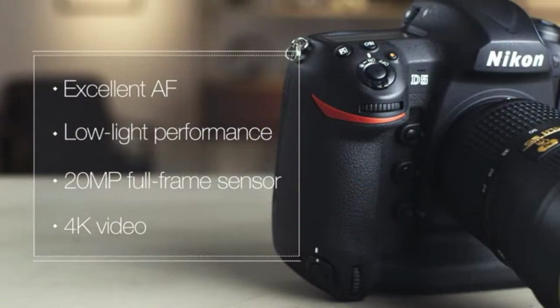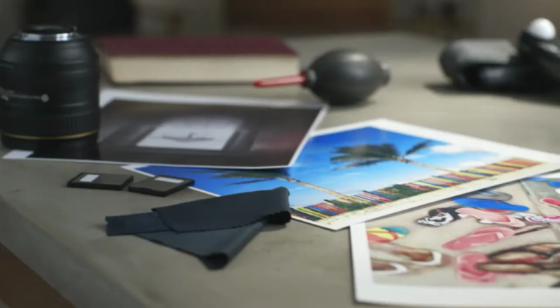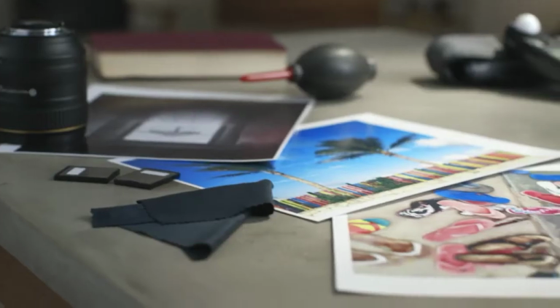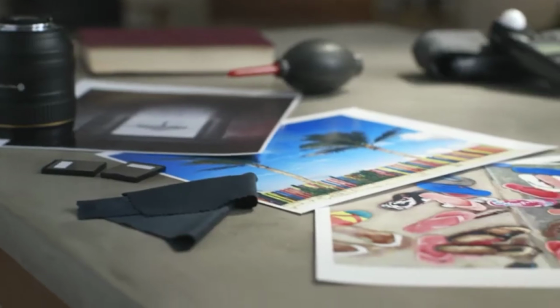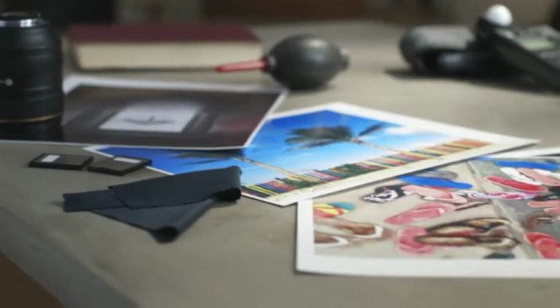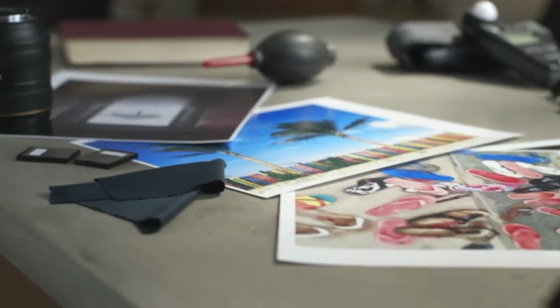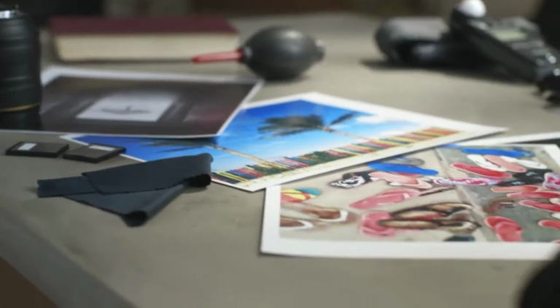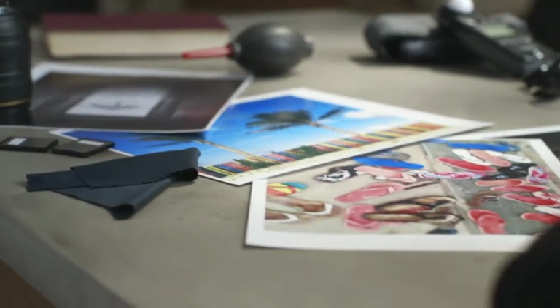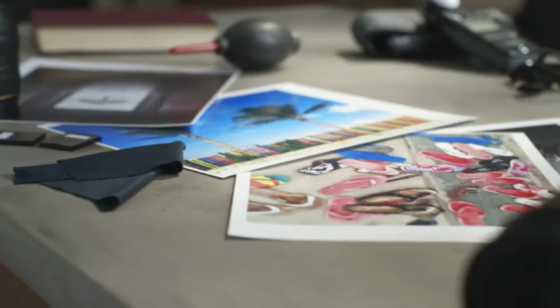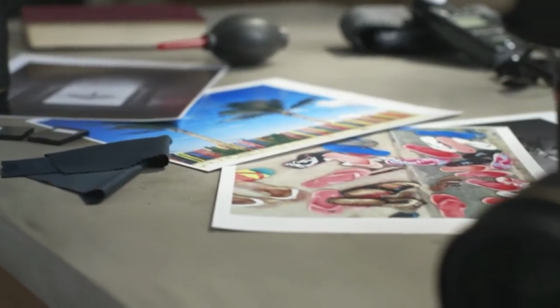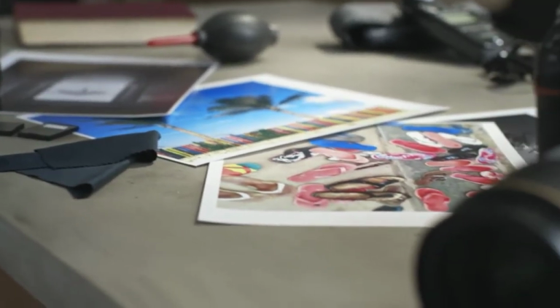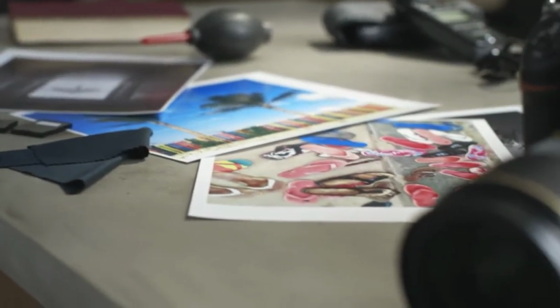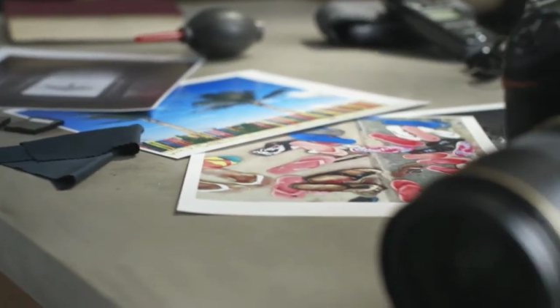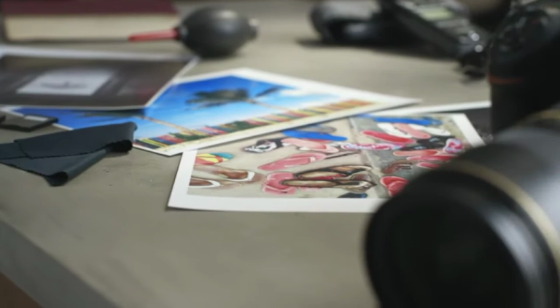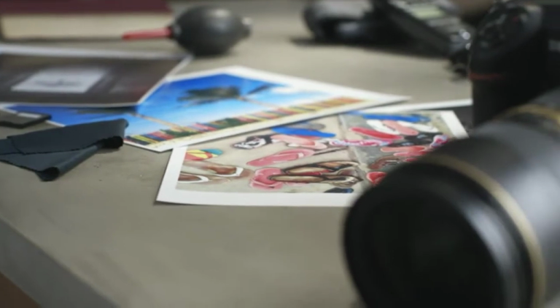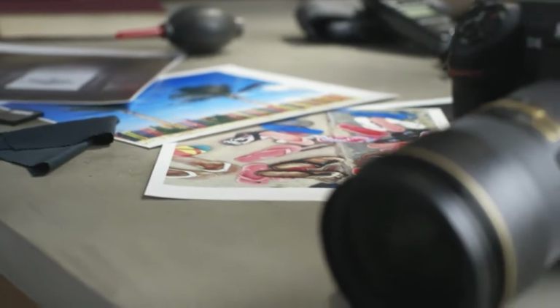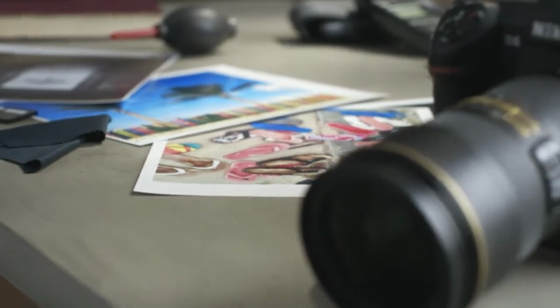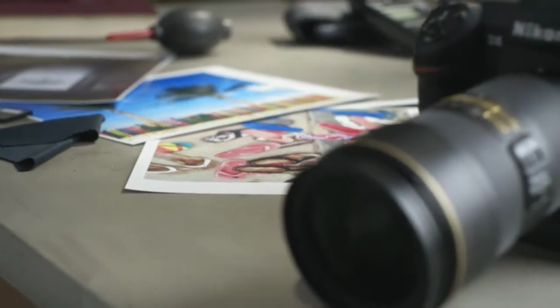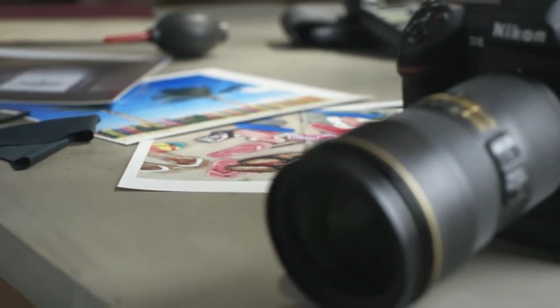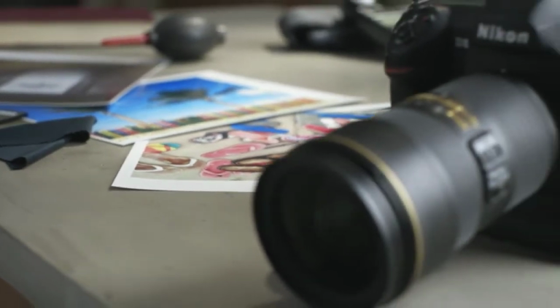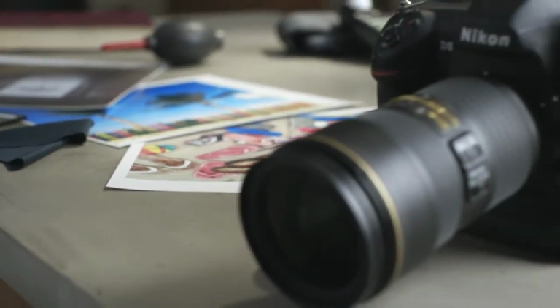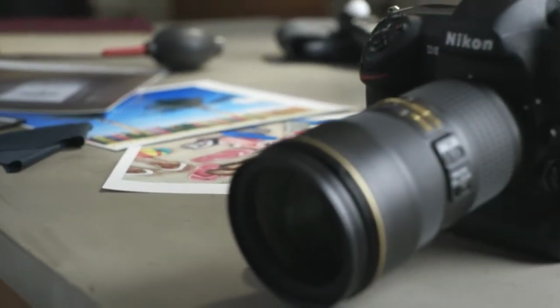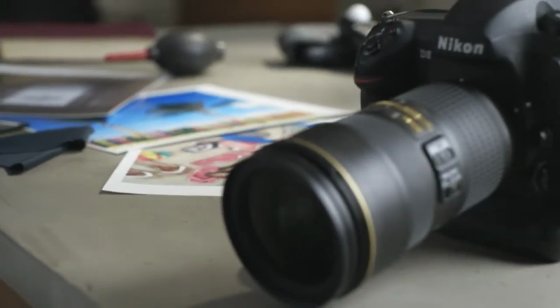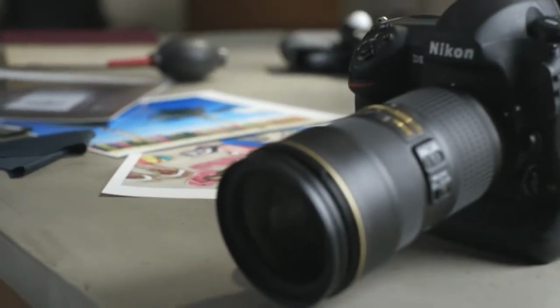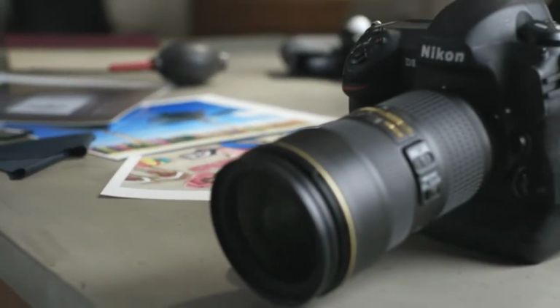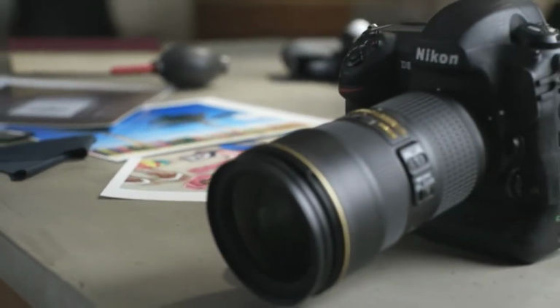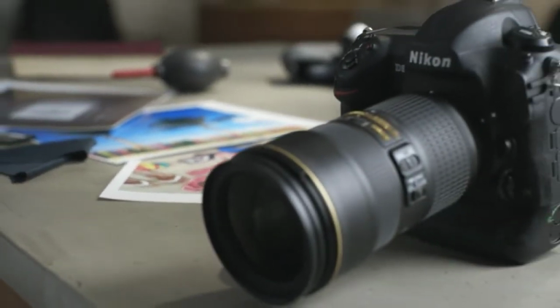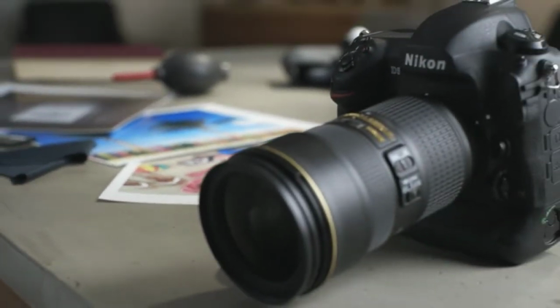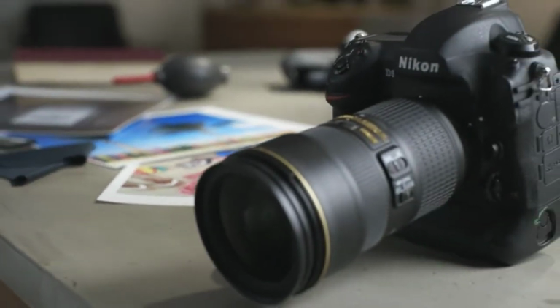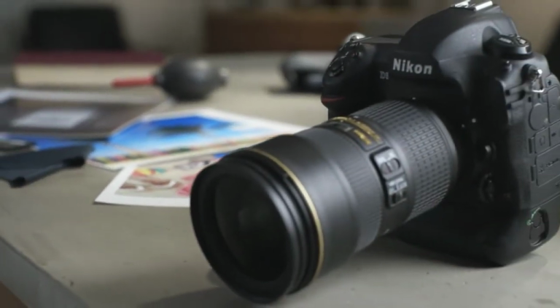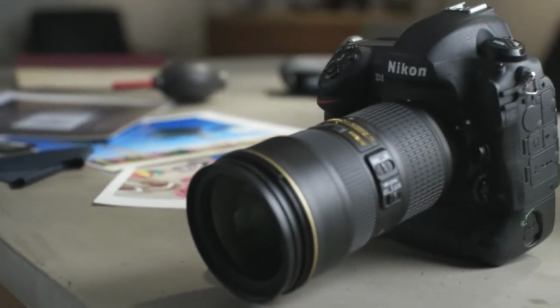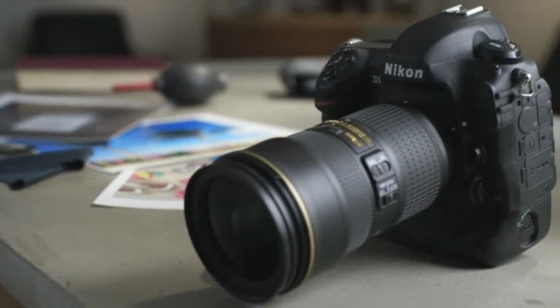For more information about the Nikon D5 and all things photographic, head to dpreview.com.